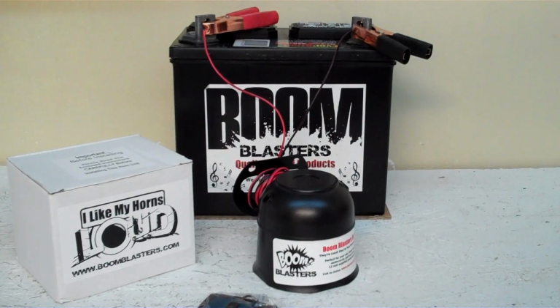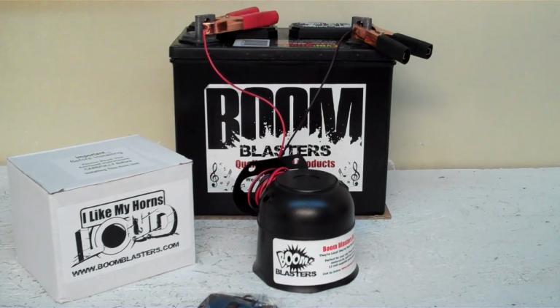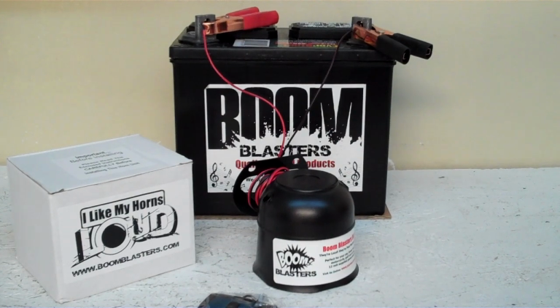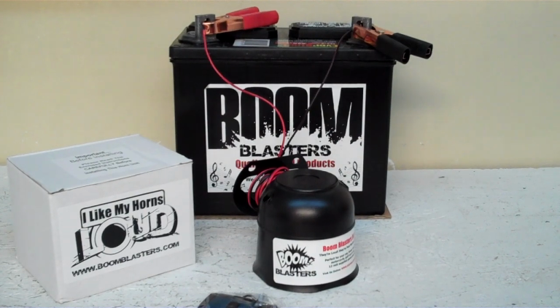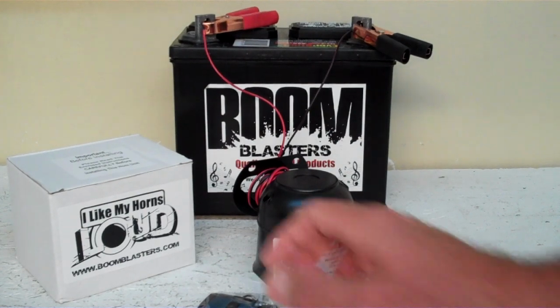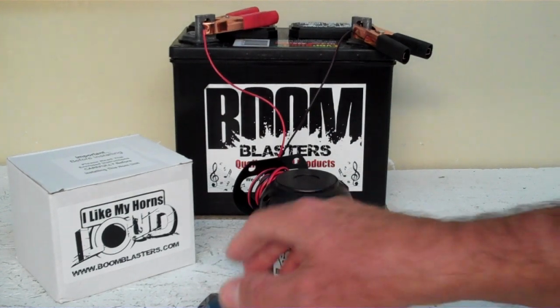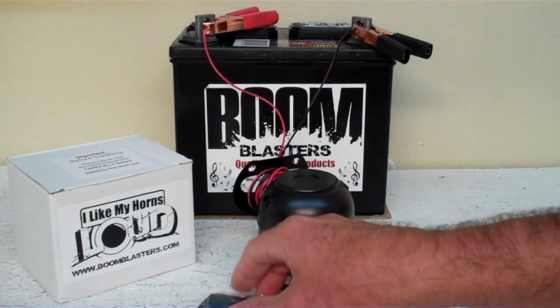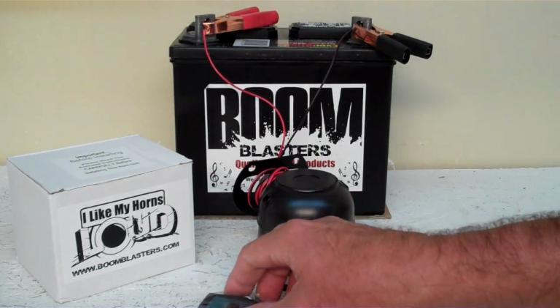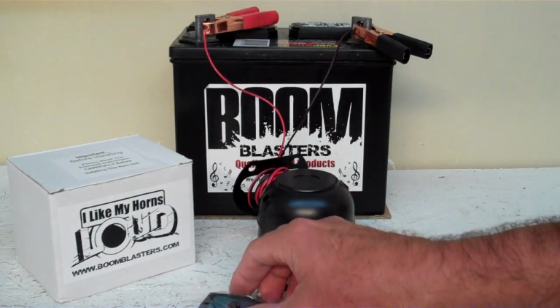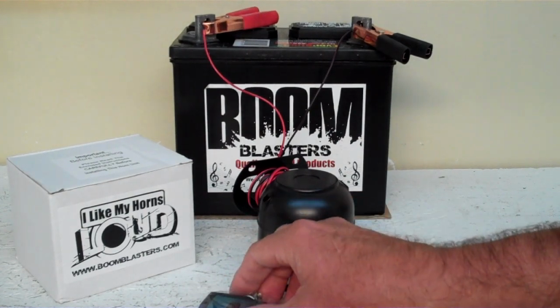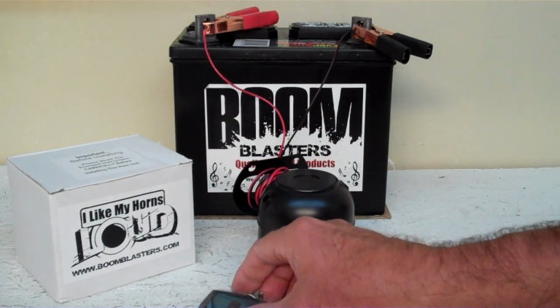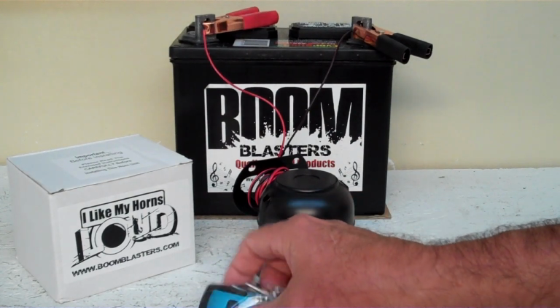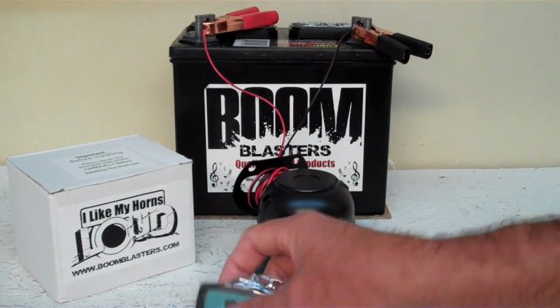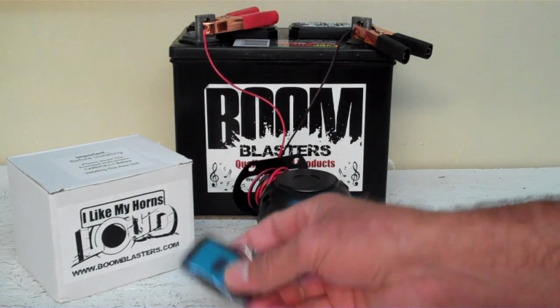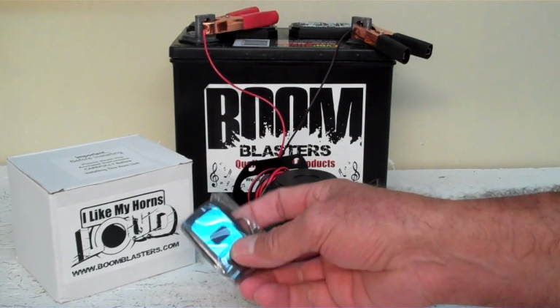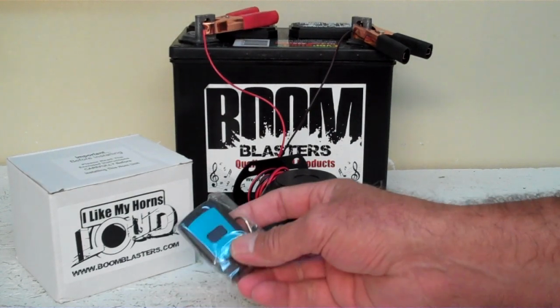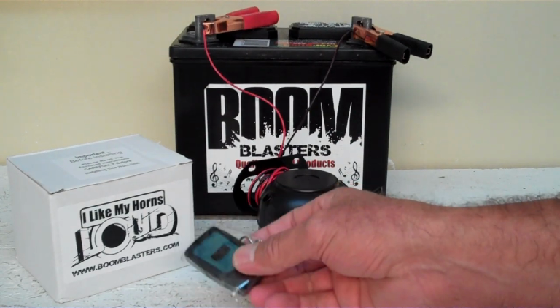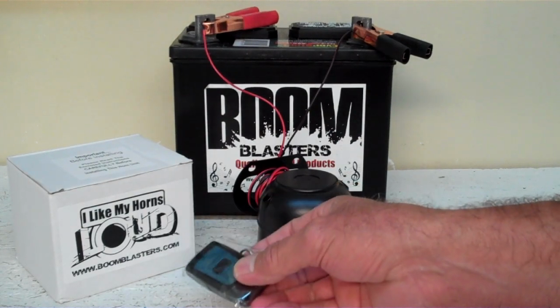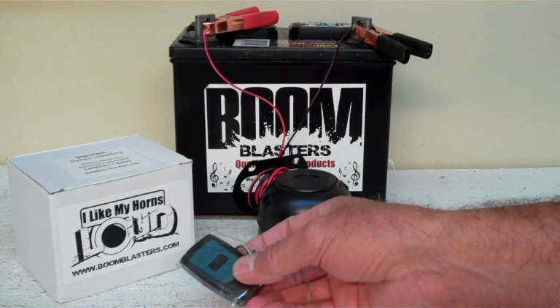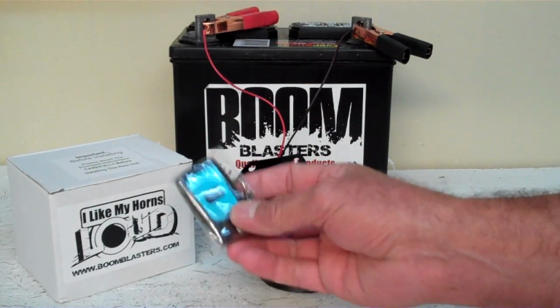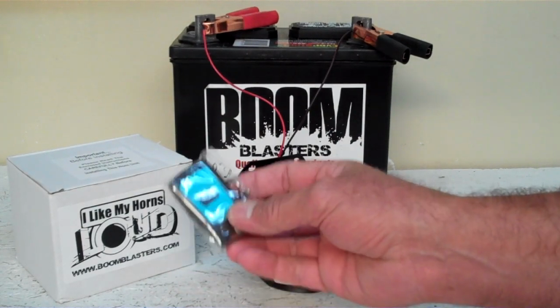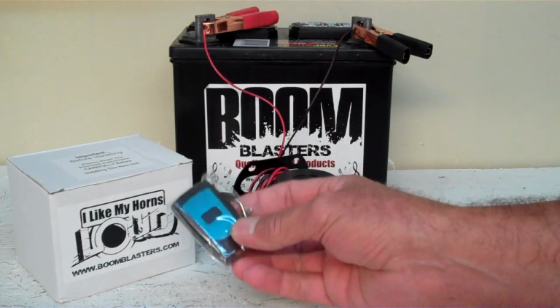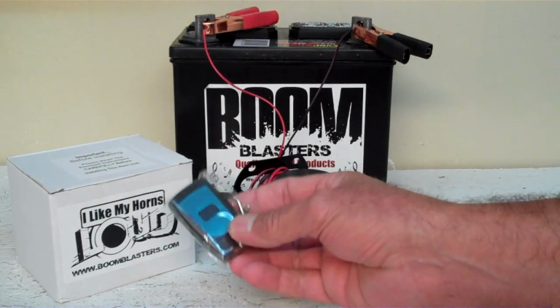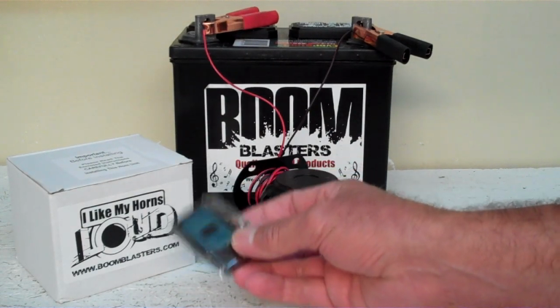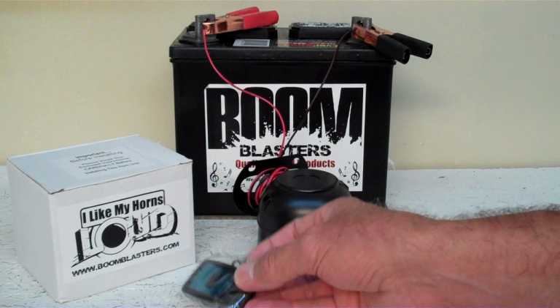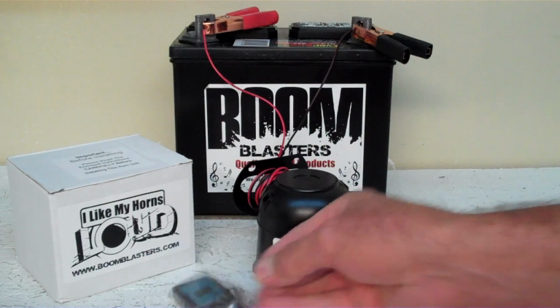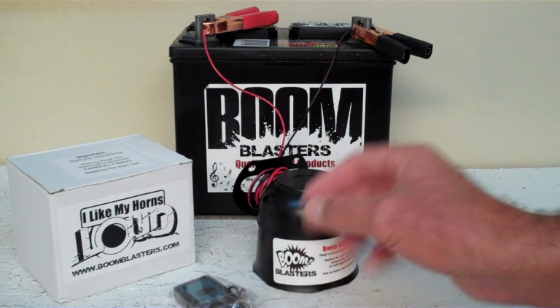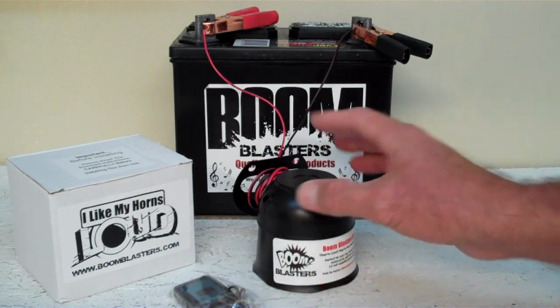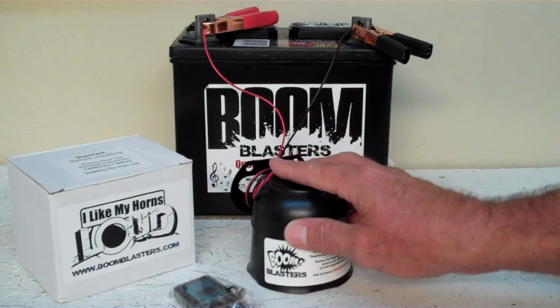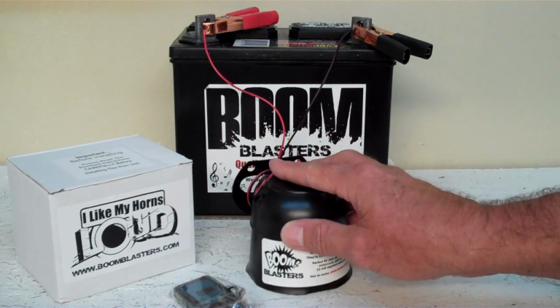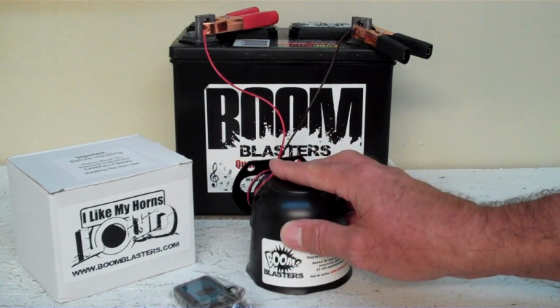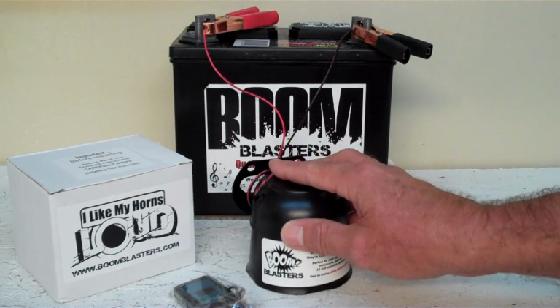Hey everyone, this is our Hyena Laugh Wireless Car Horn. It comes with one remote control, and quick and easy installation.